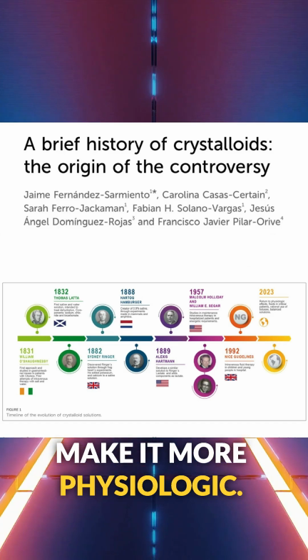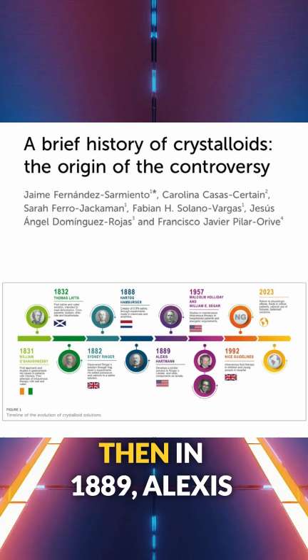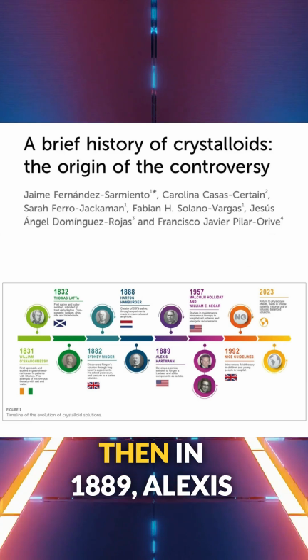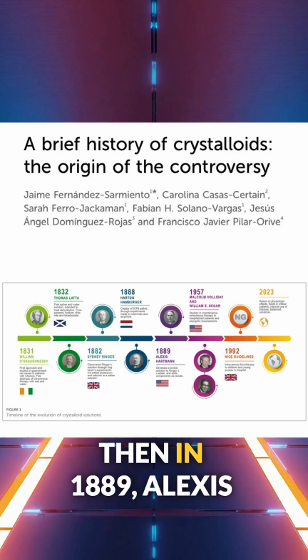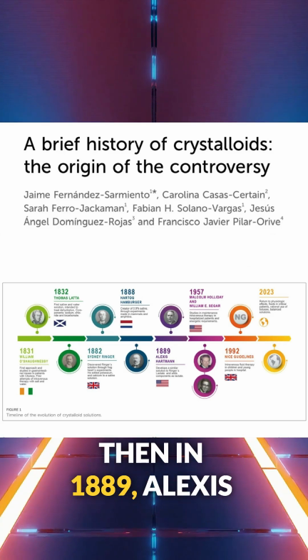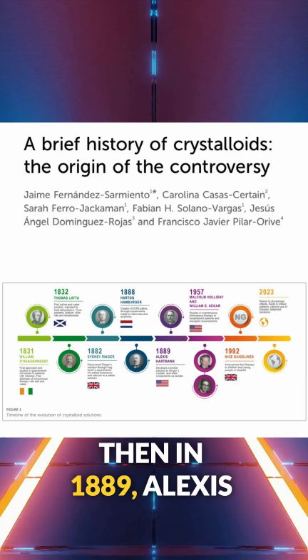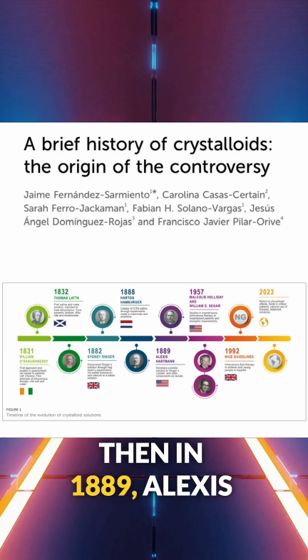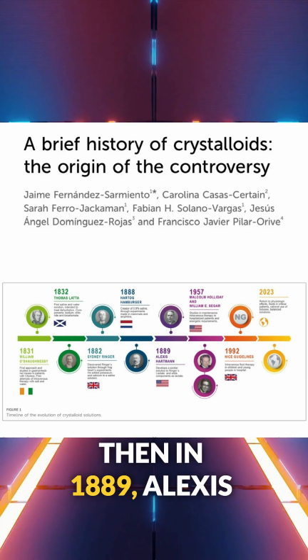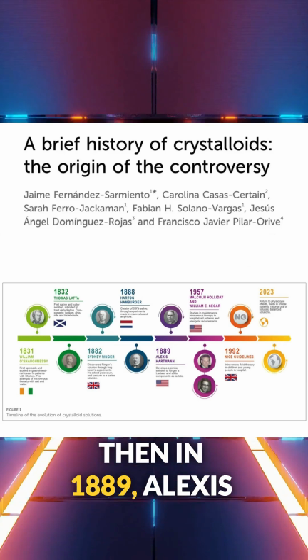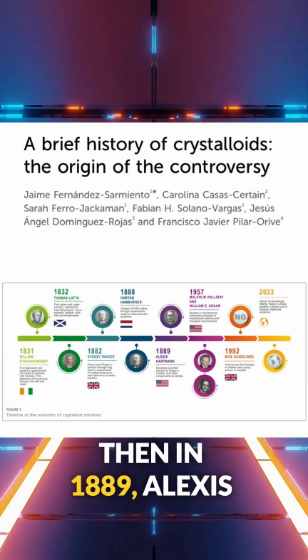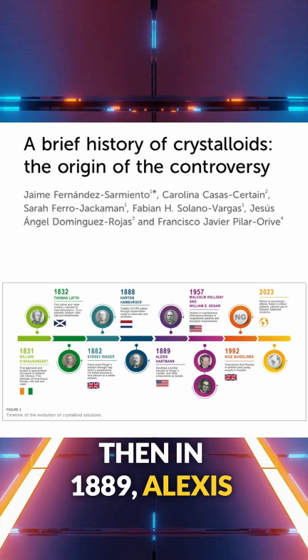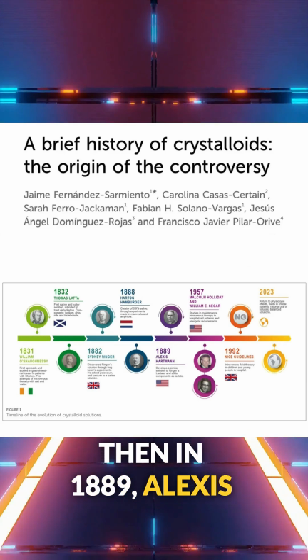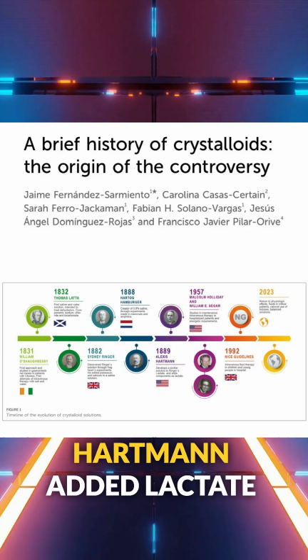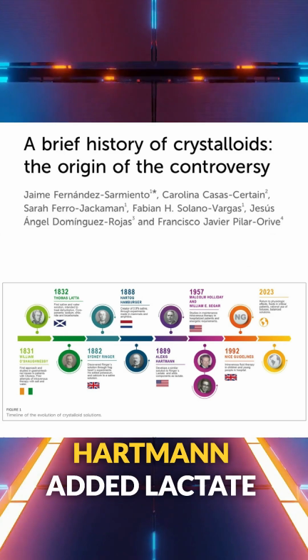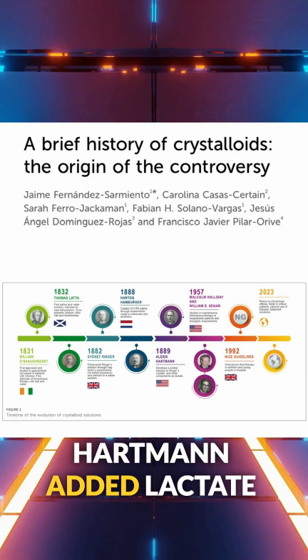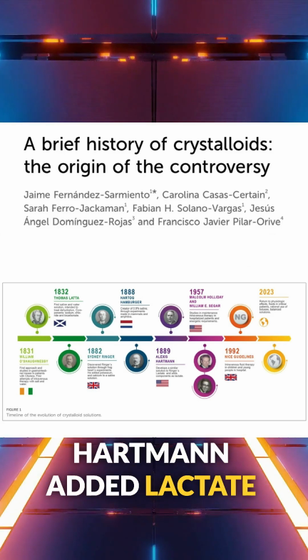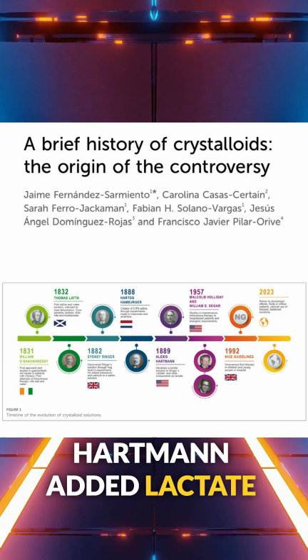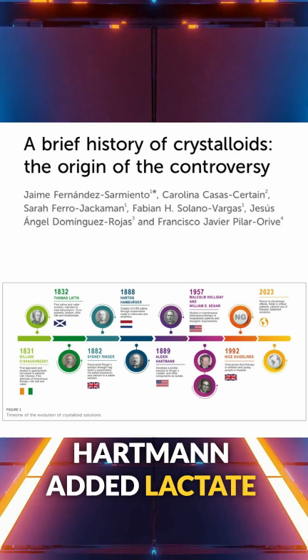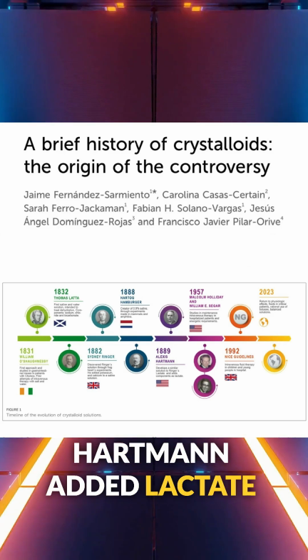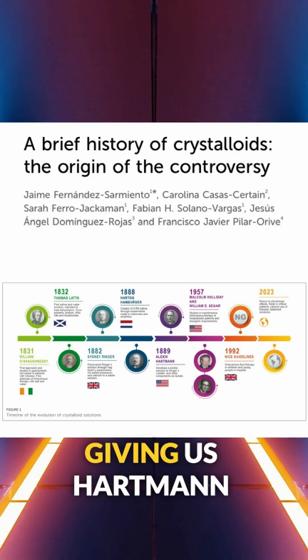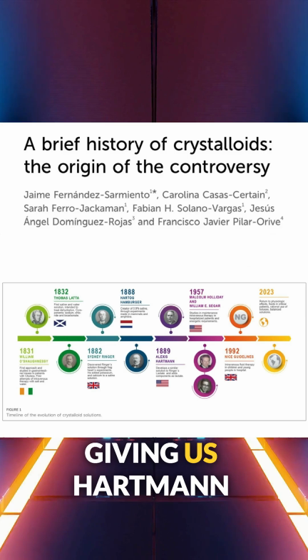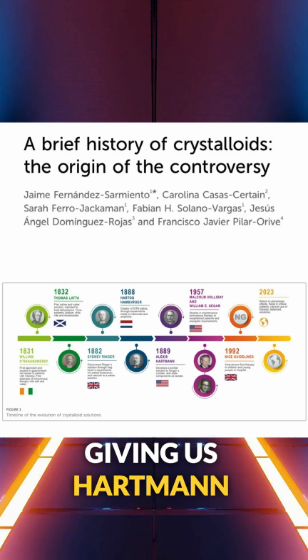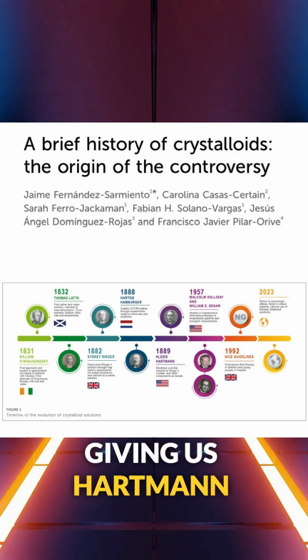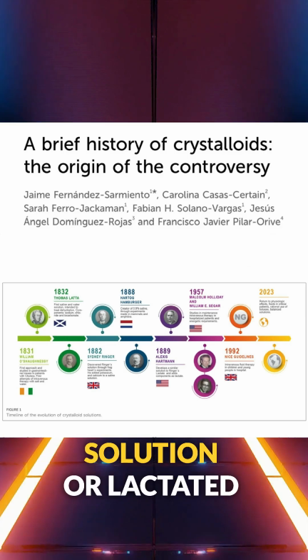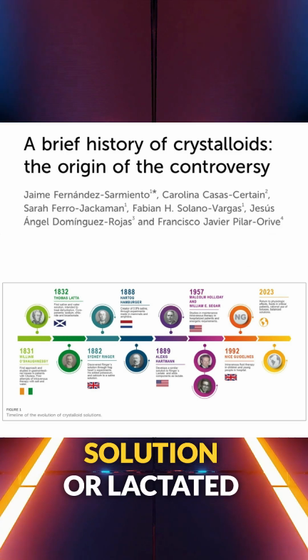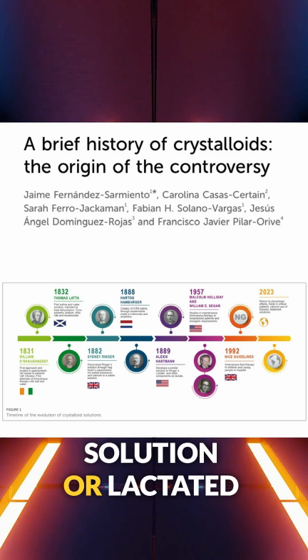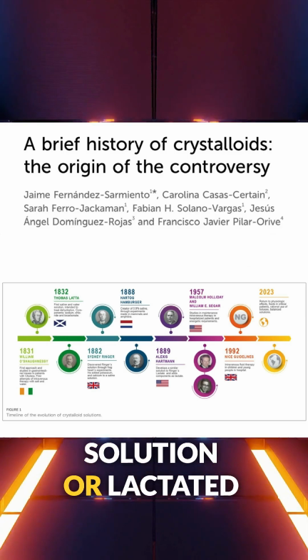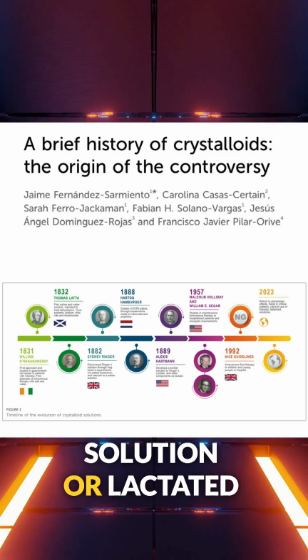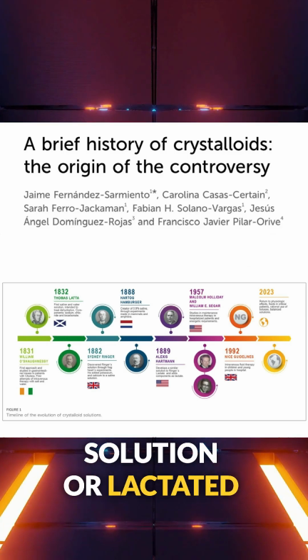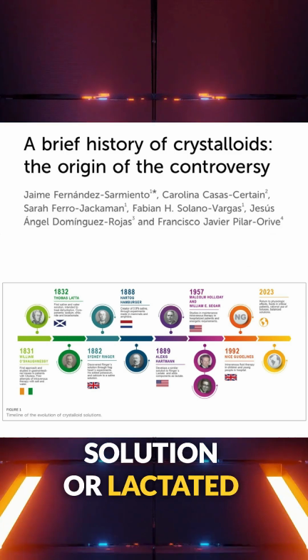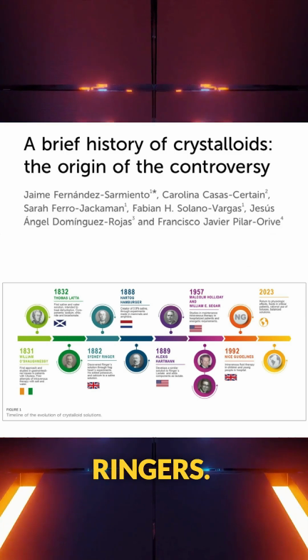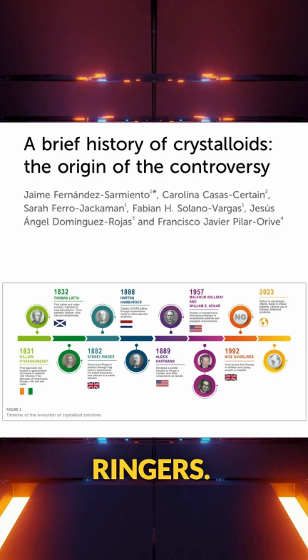Then, in 1889, Alexis Hartmann added lactate, giving us Hartmann's solution, or lactated Ringer's.